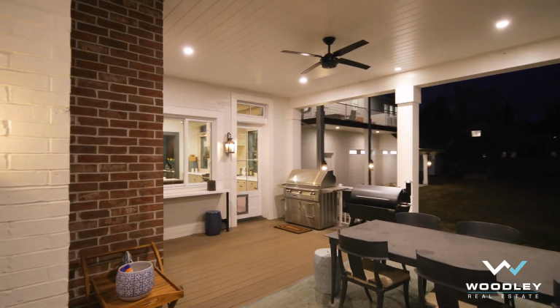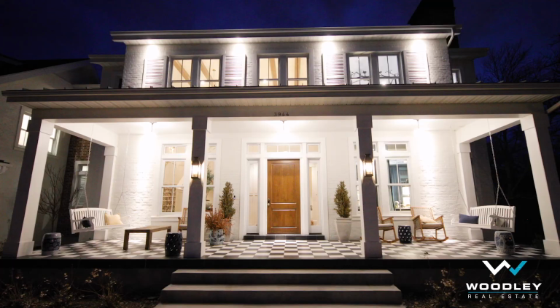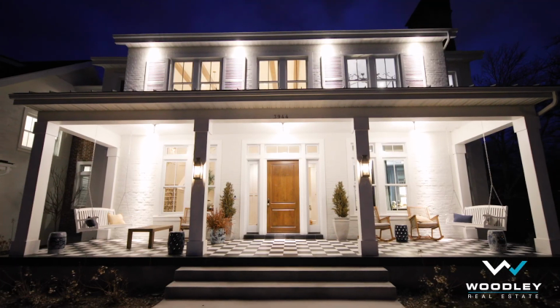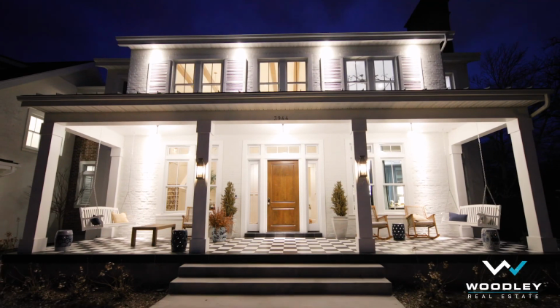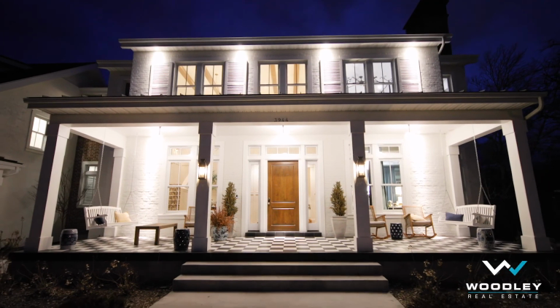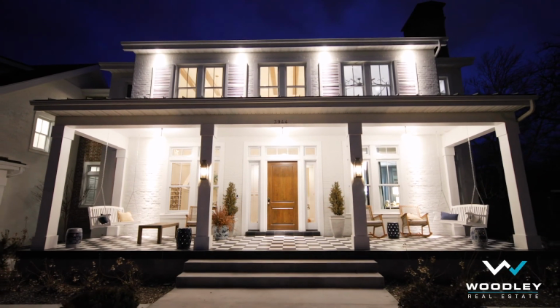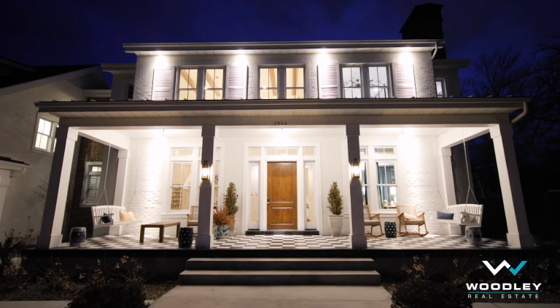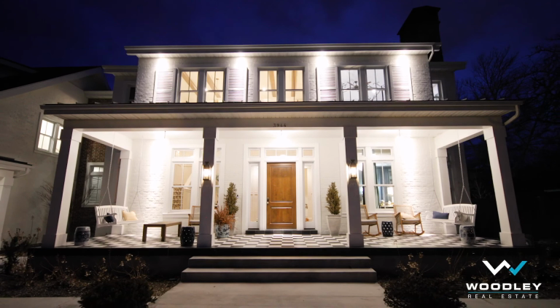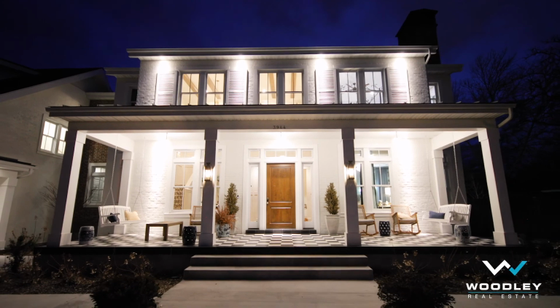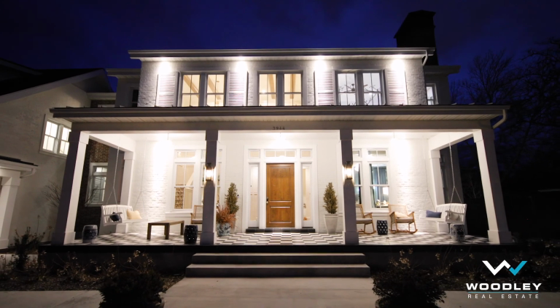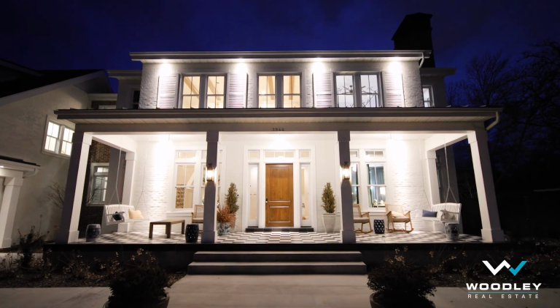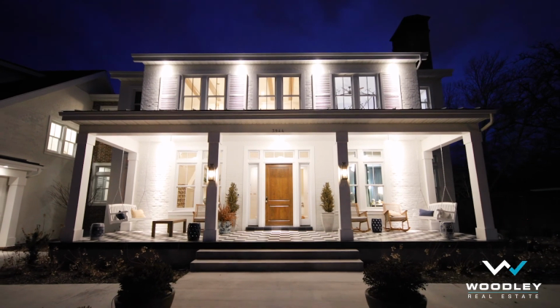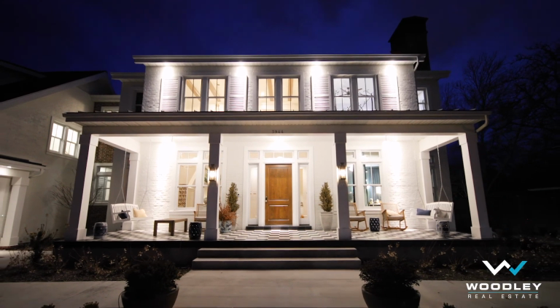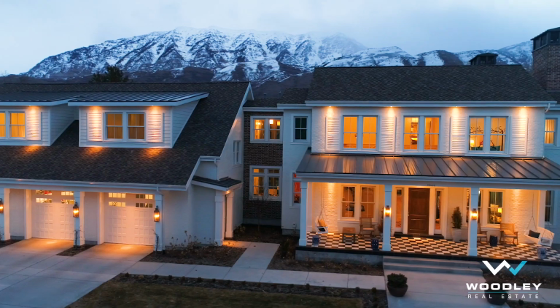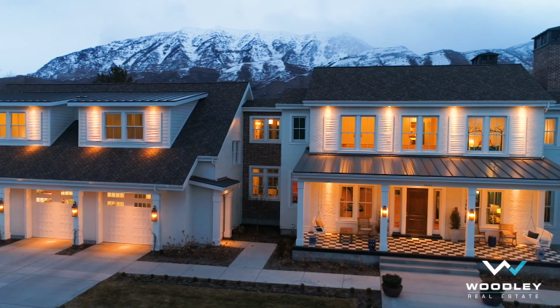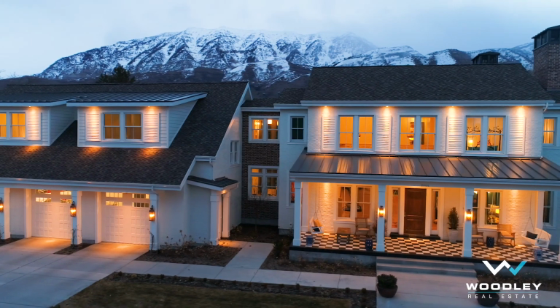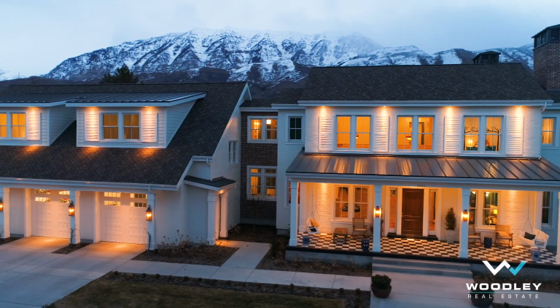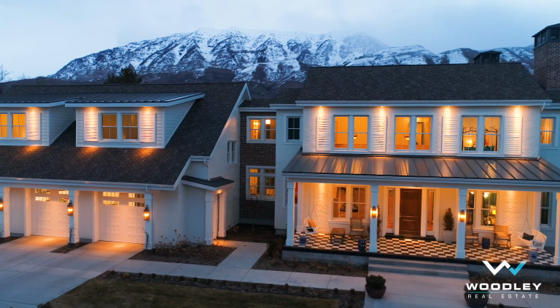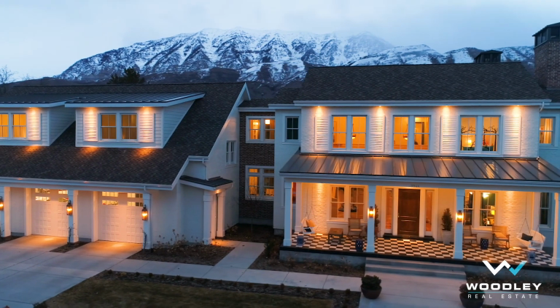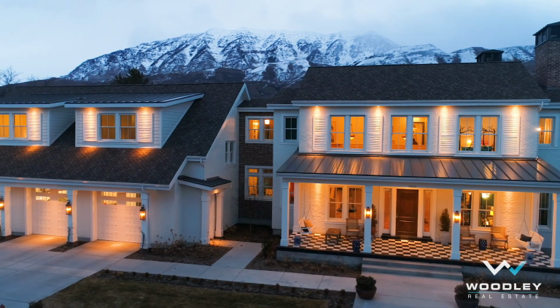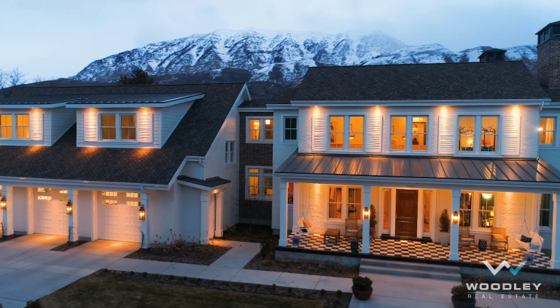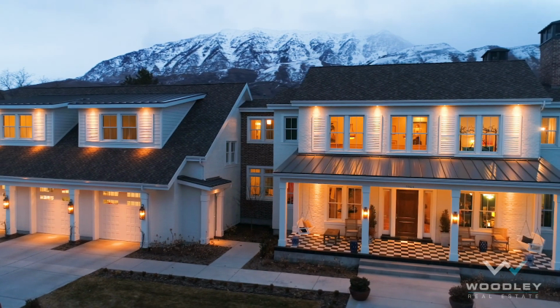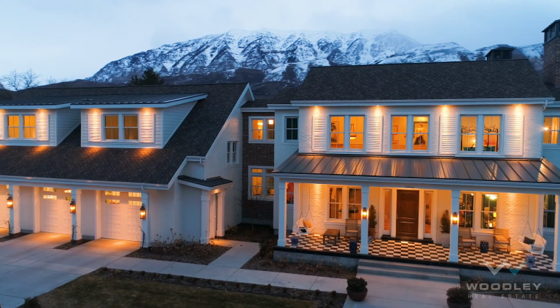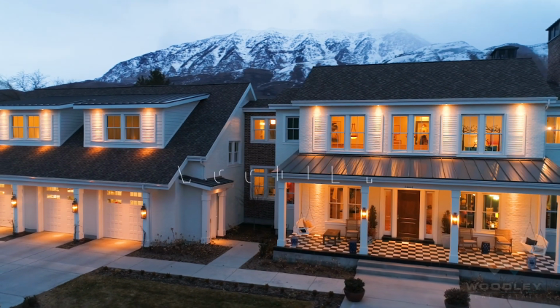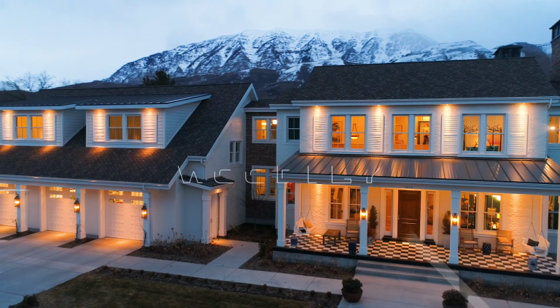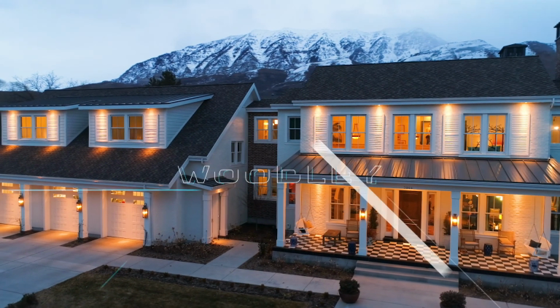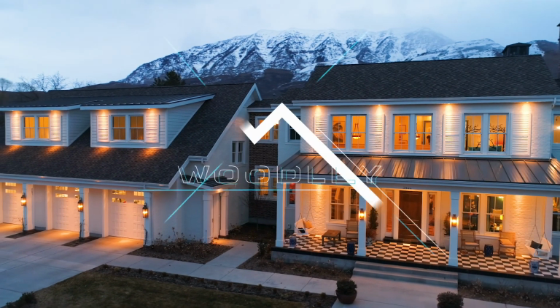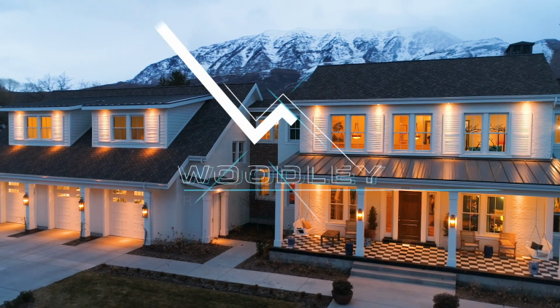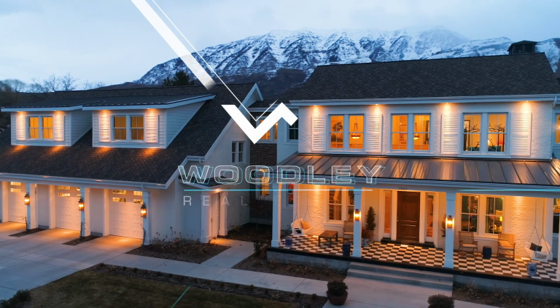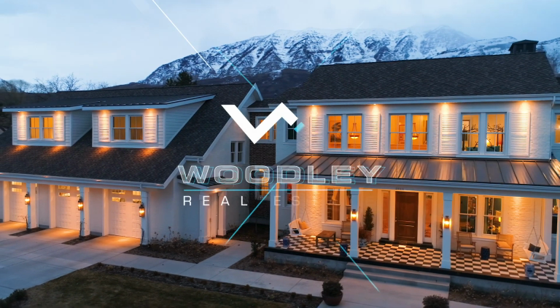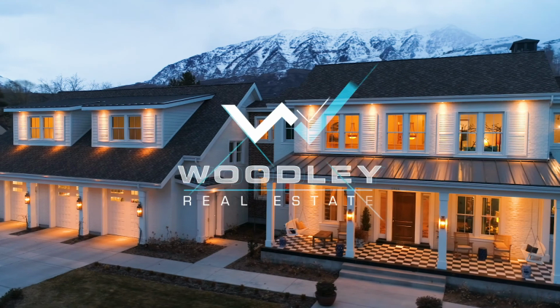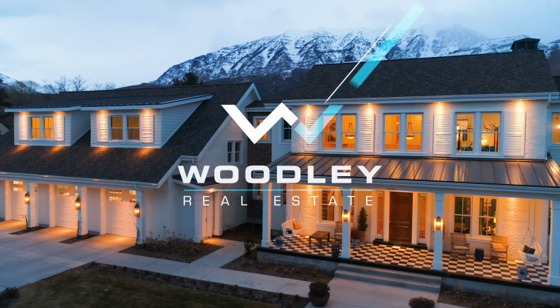With its amazing location, masterful design and endless features, anyone would be proud to call this house their home.